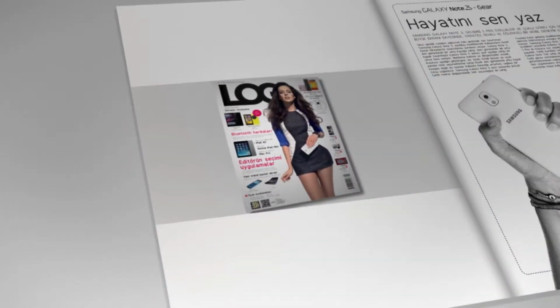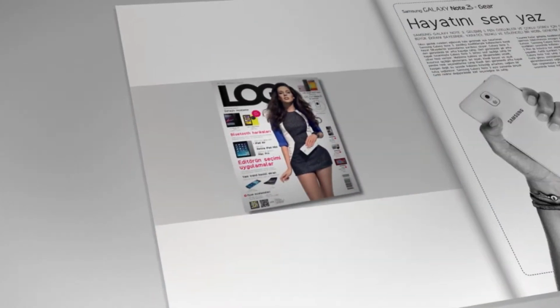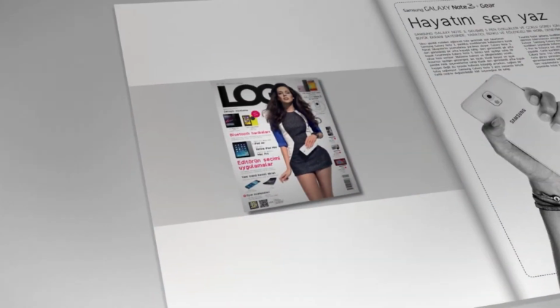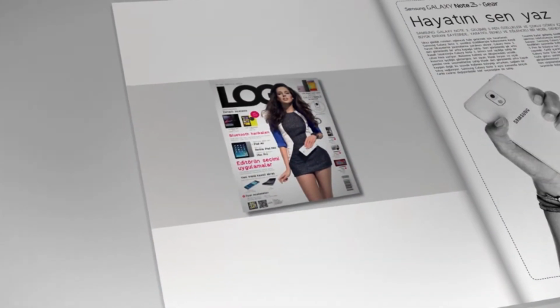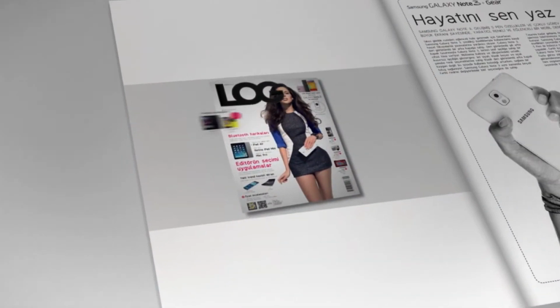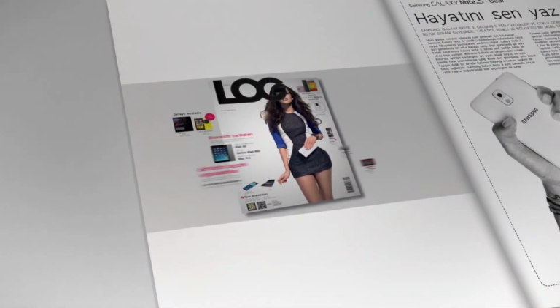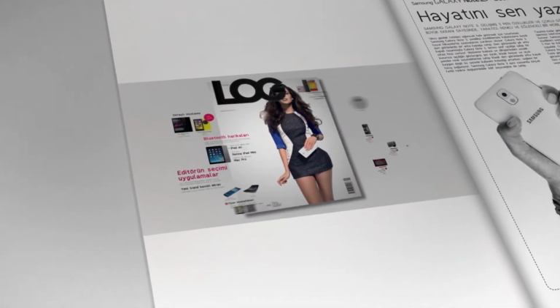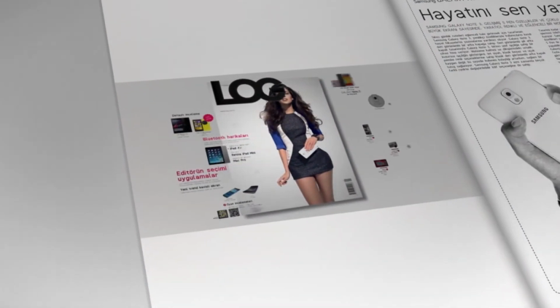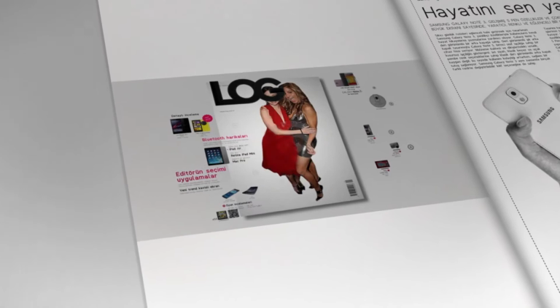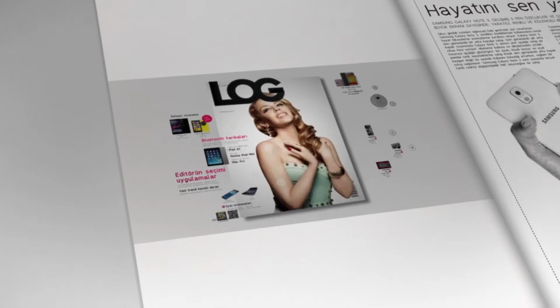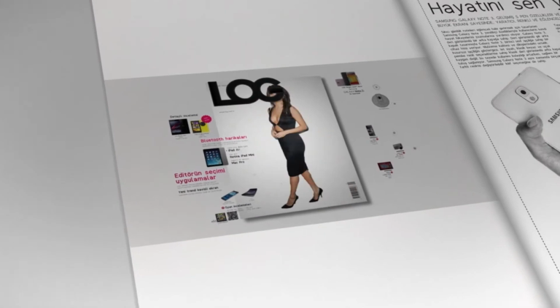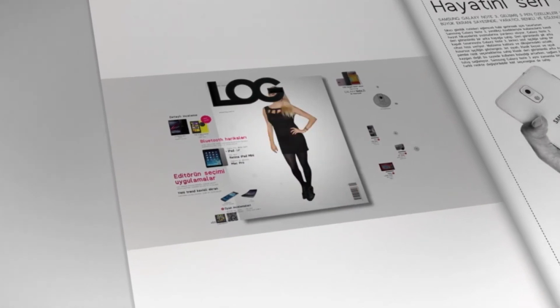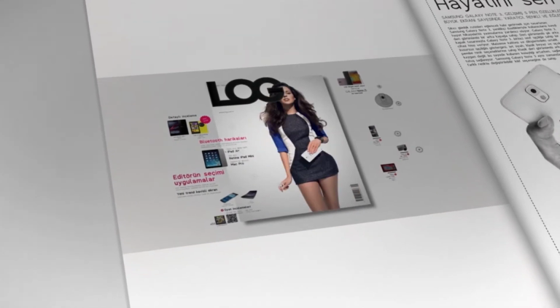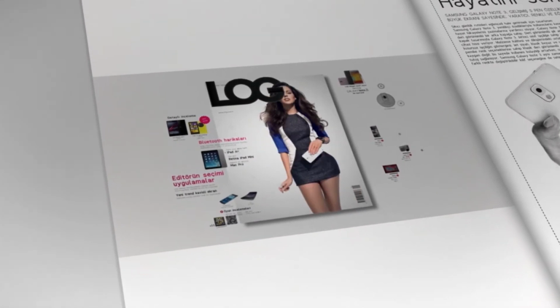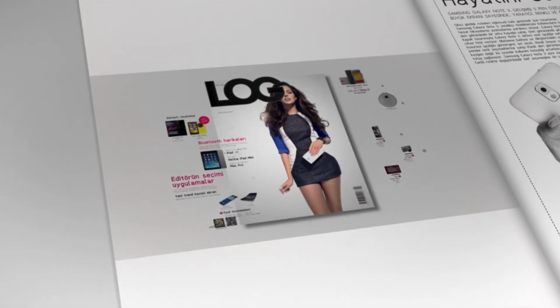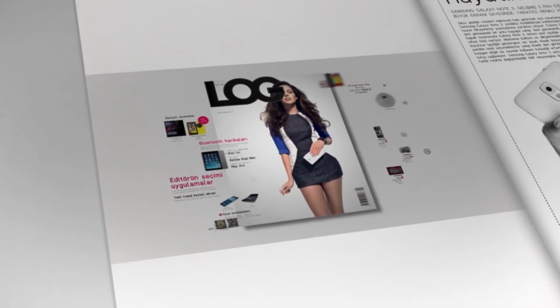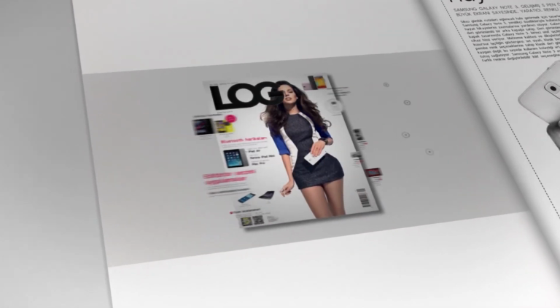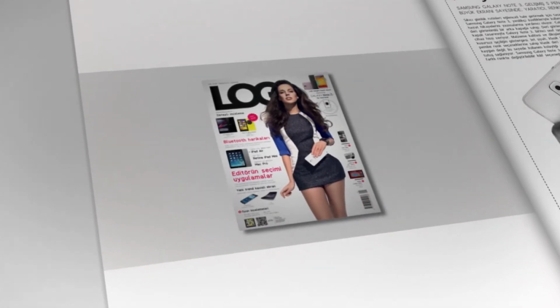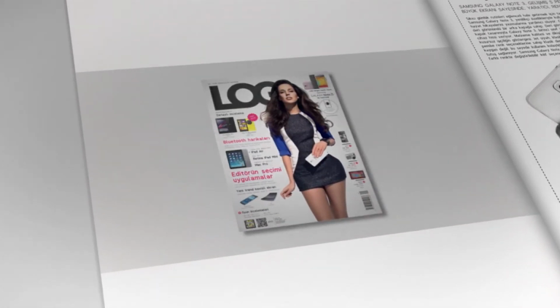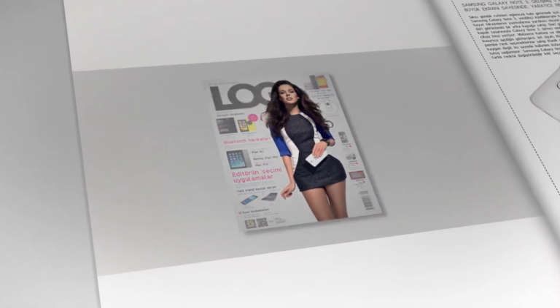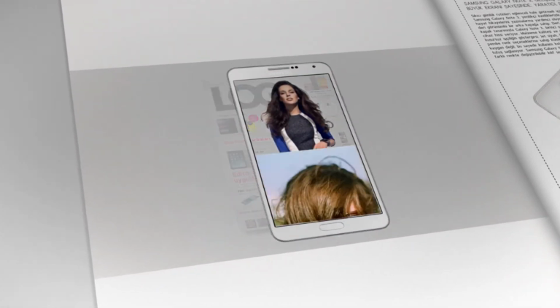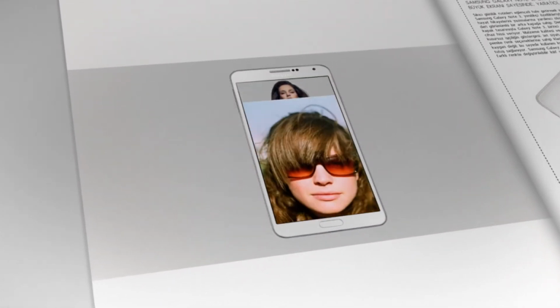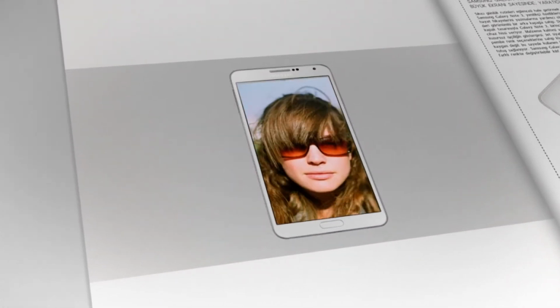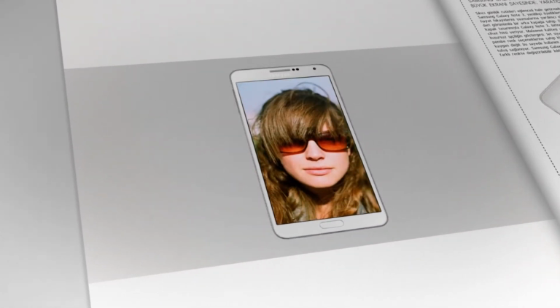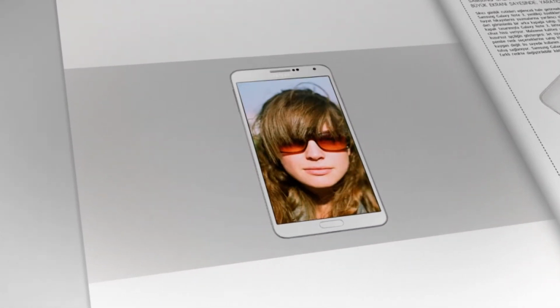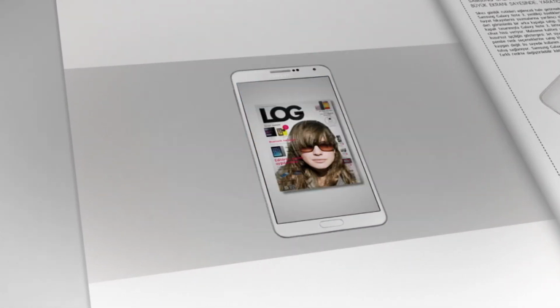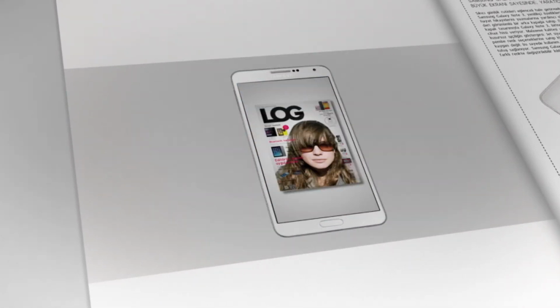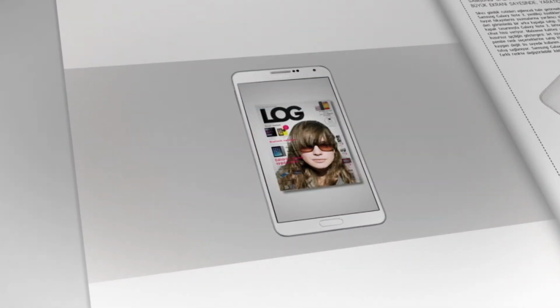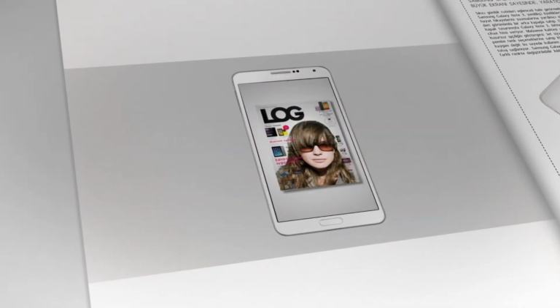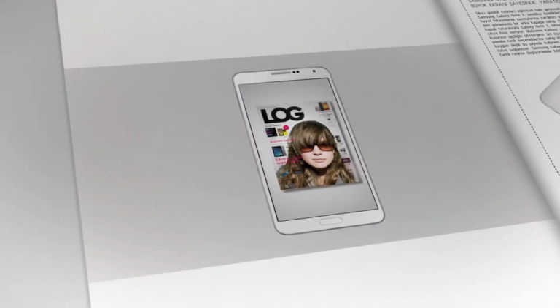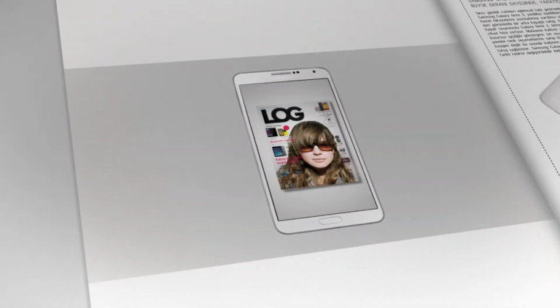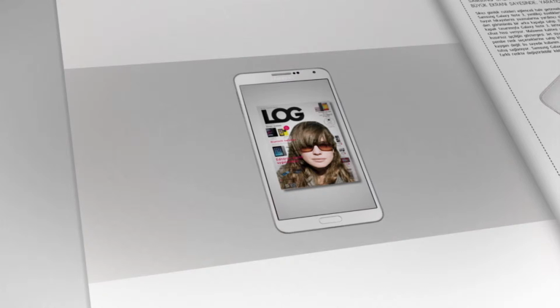The magazine was supported by mobile platforms through an interactive tablet application where readers could take their own cover shot.